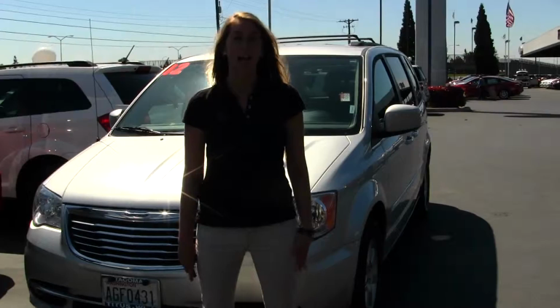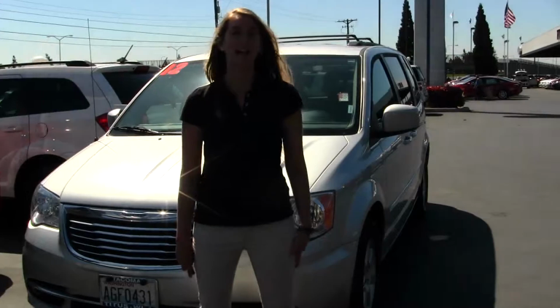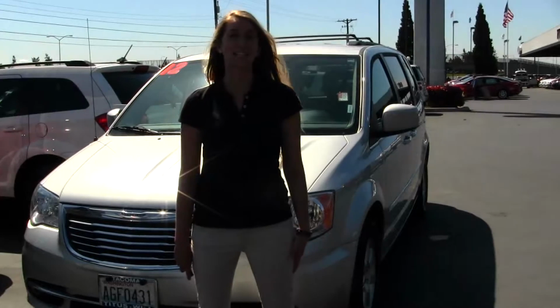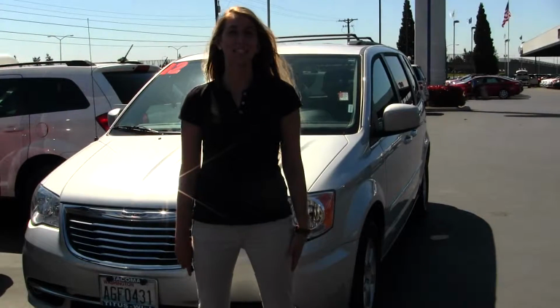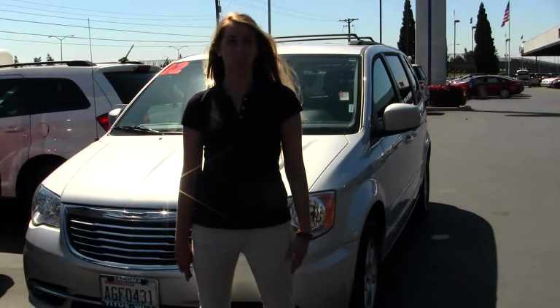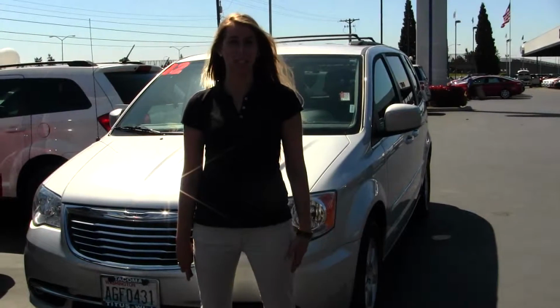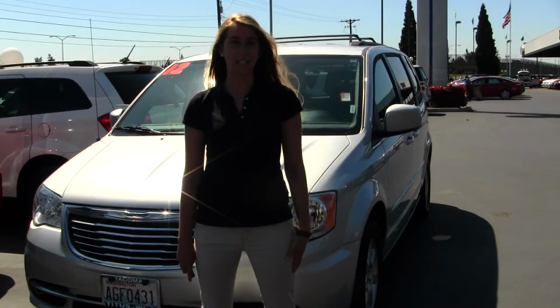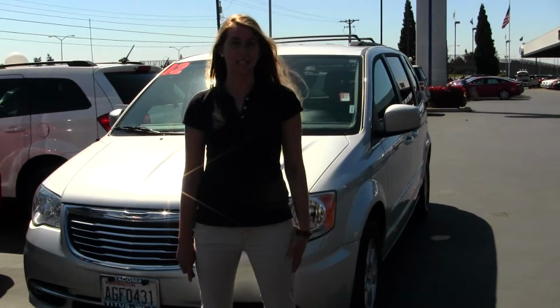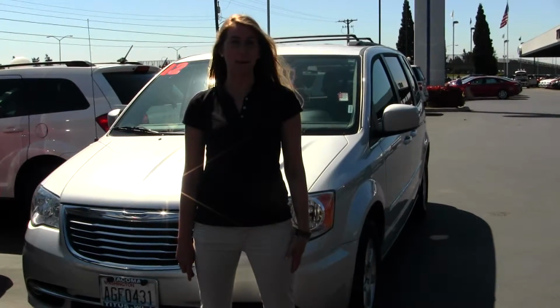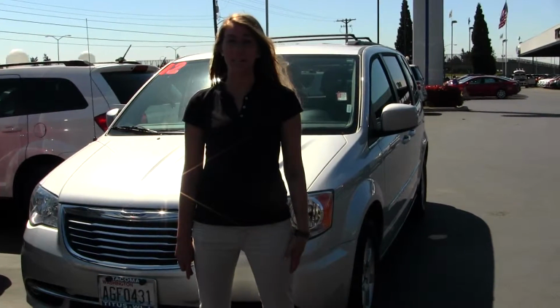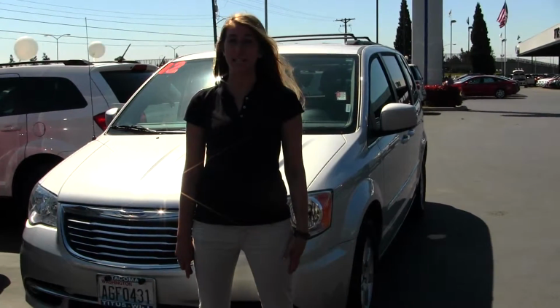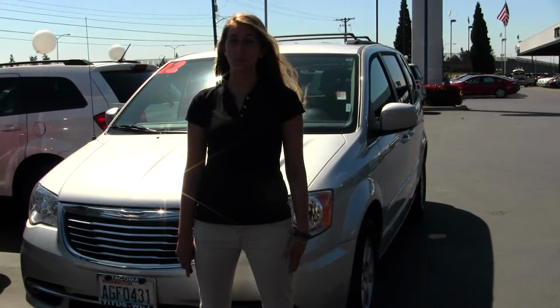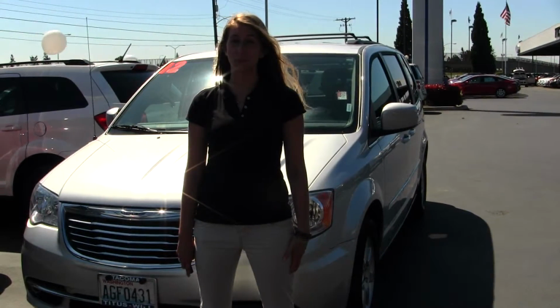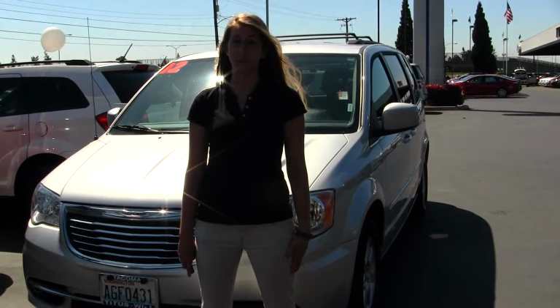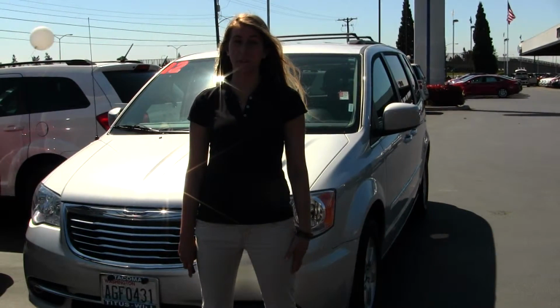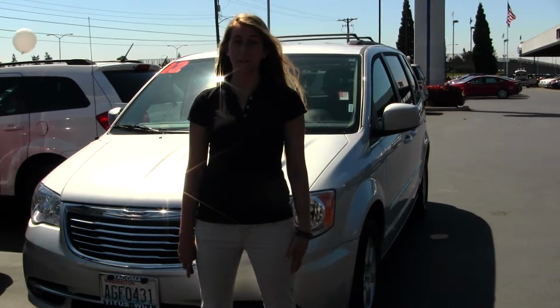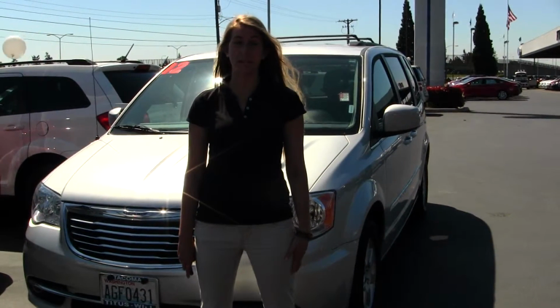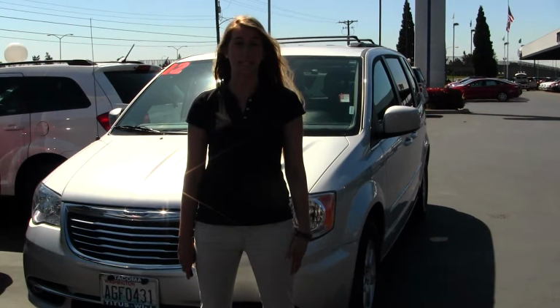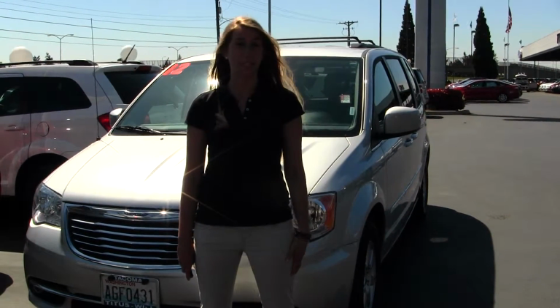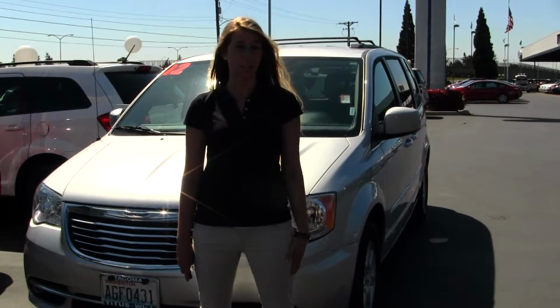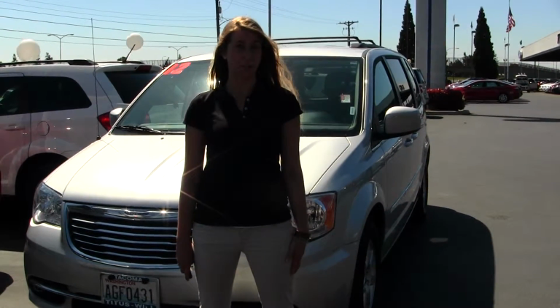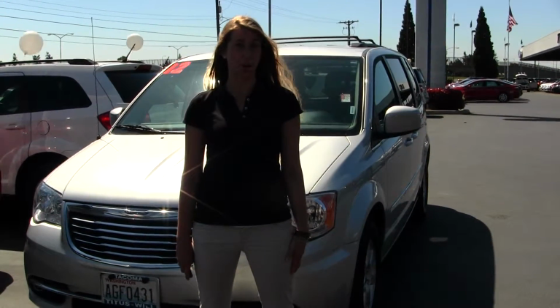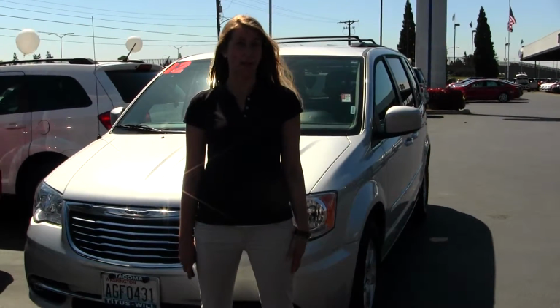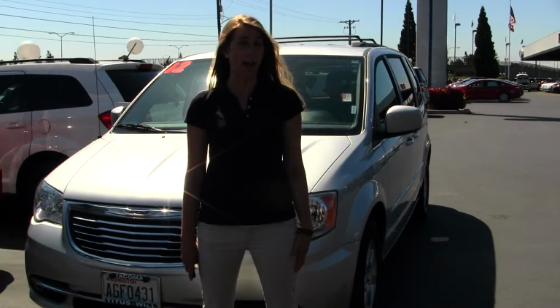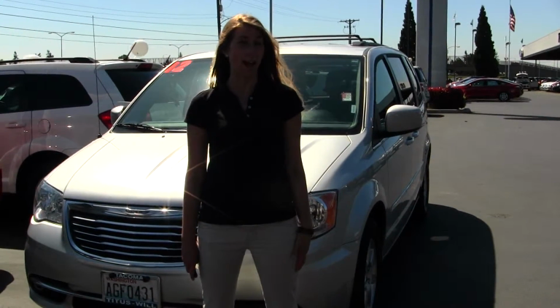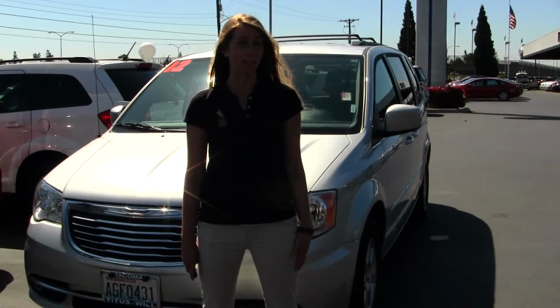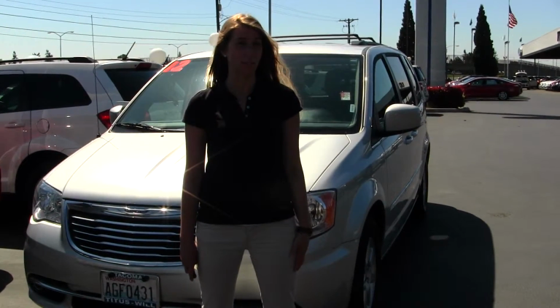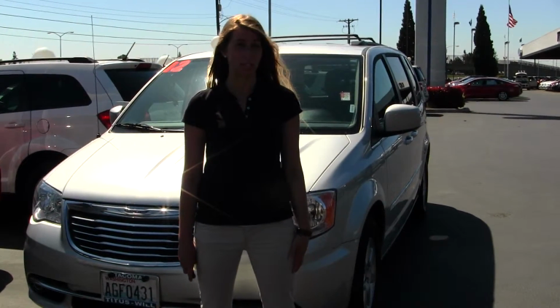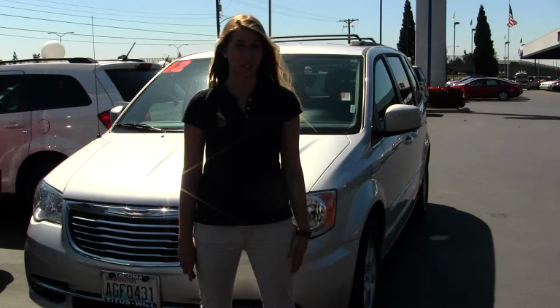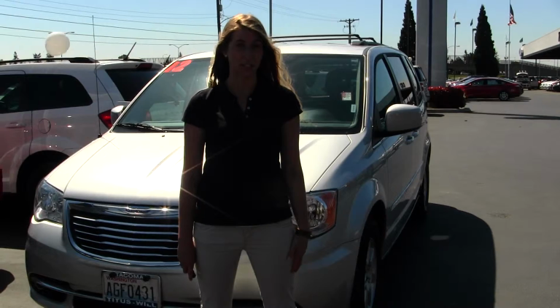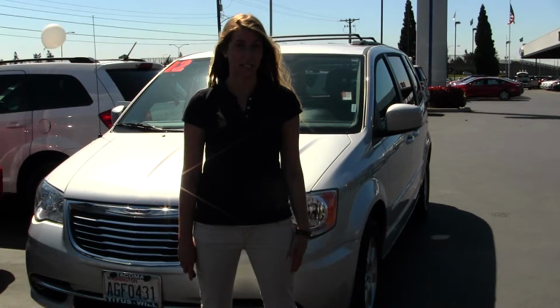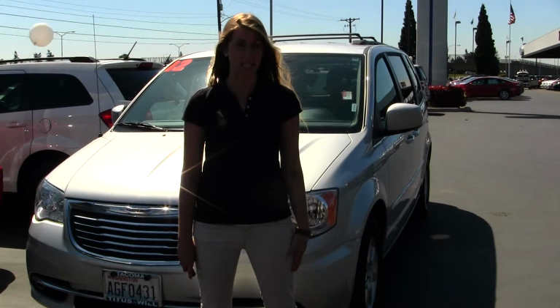Hi, this is Chelsea. Today I'm at Titus Wheel Toyota, located in Tacoma off I-5 and 38th Street Exit.